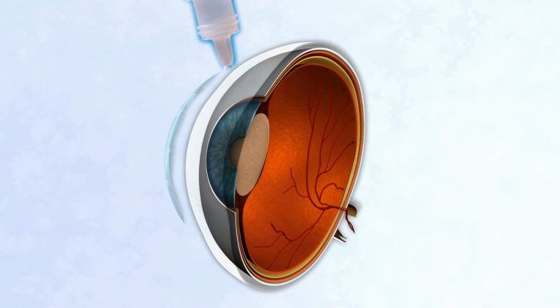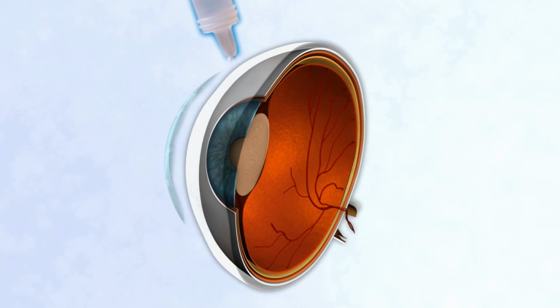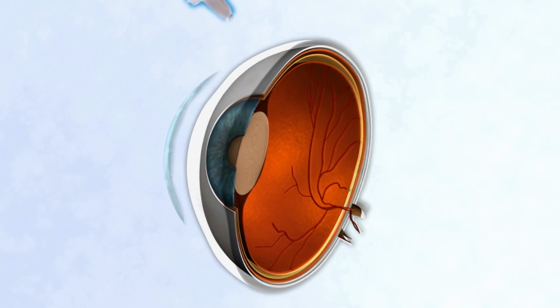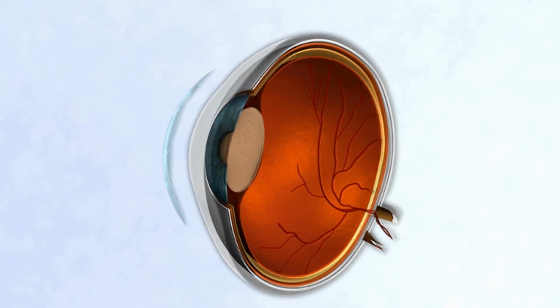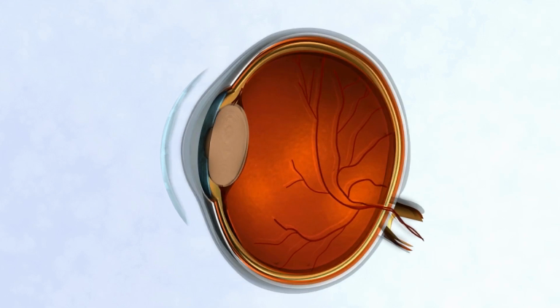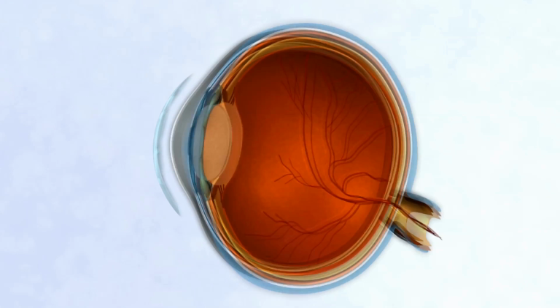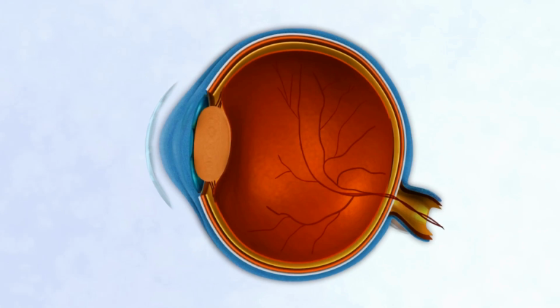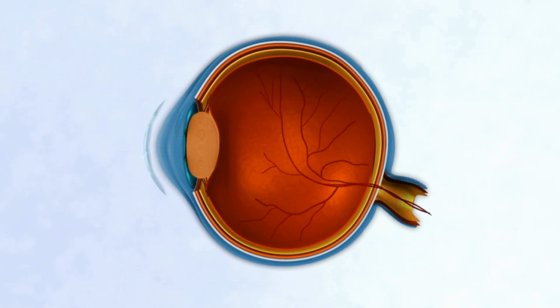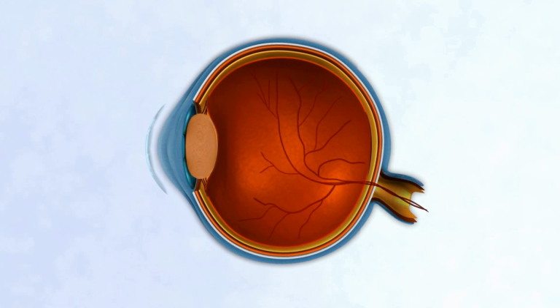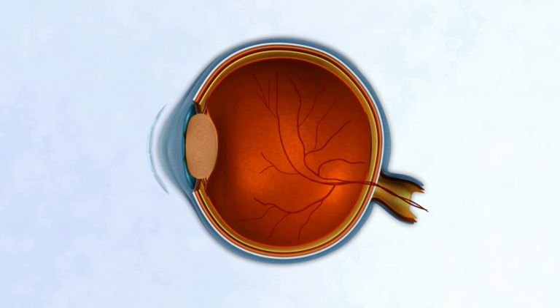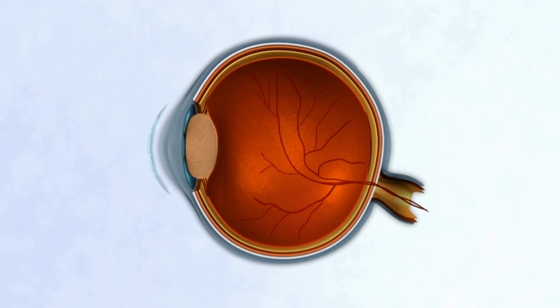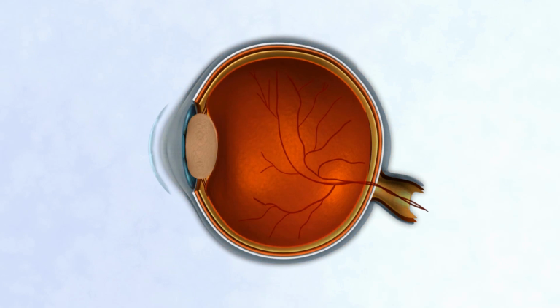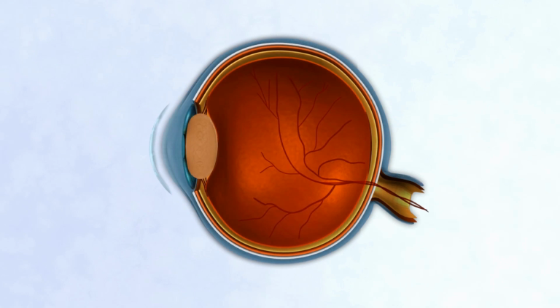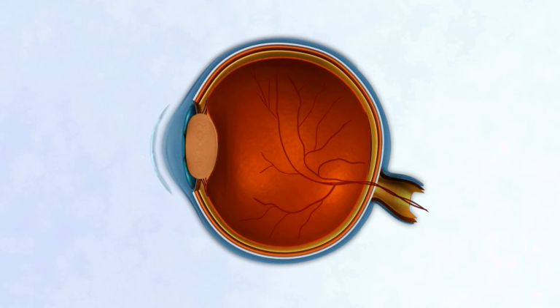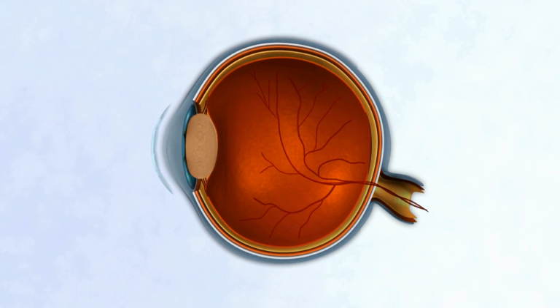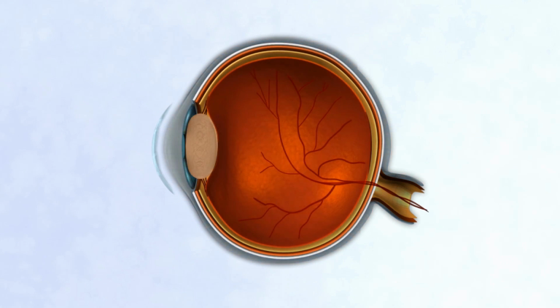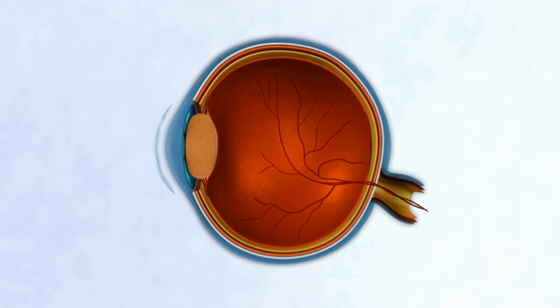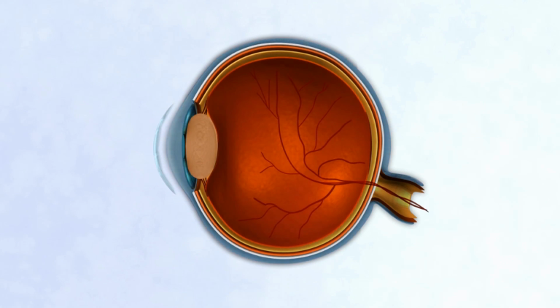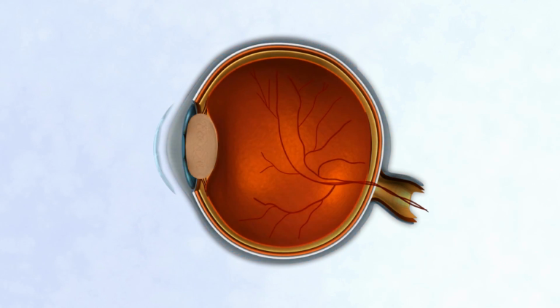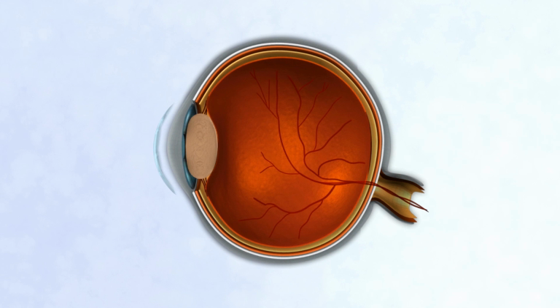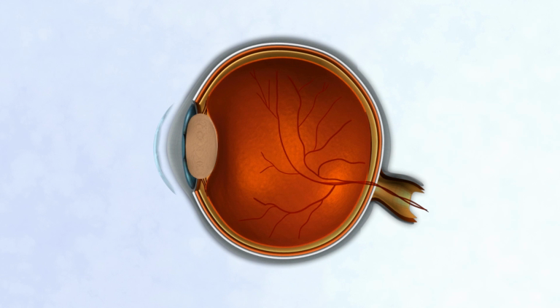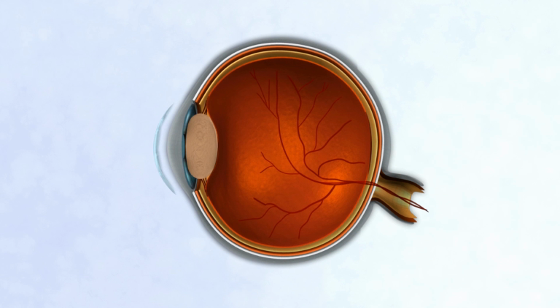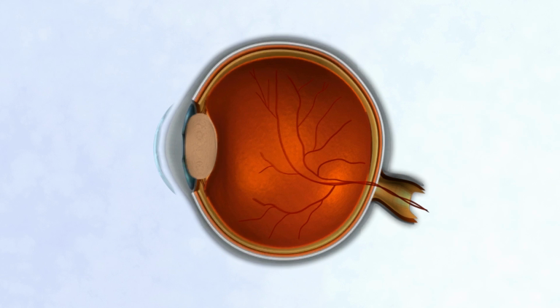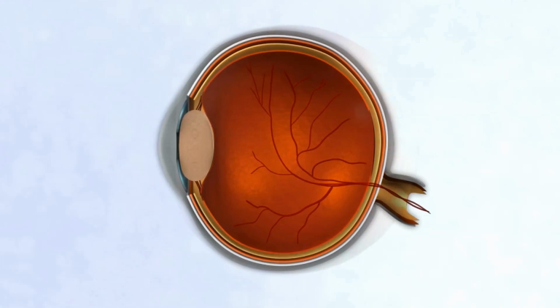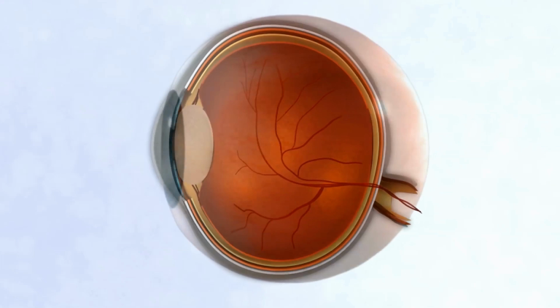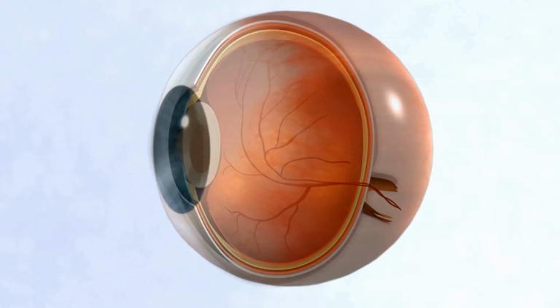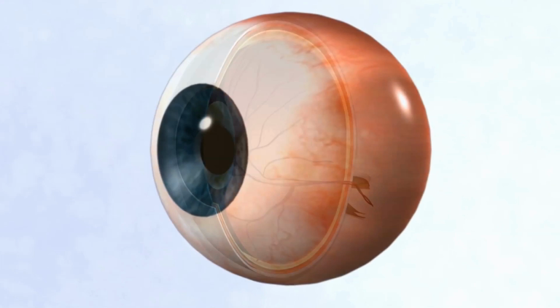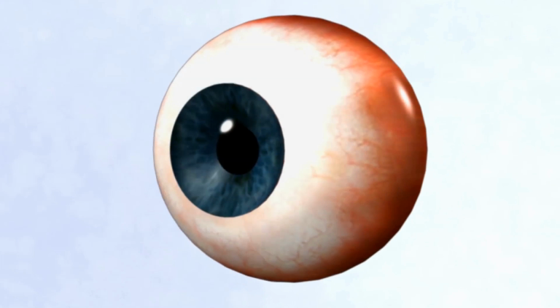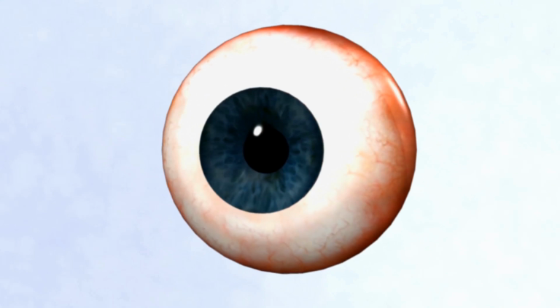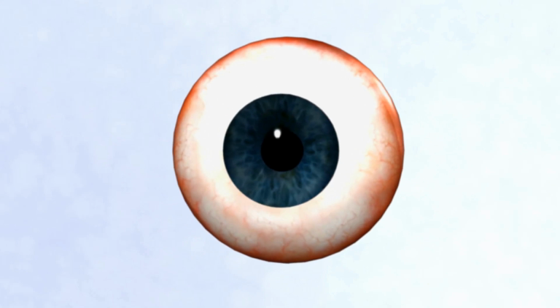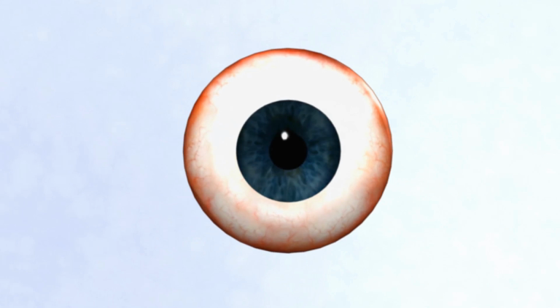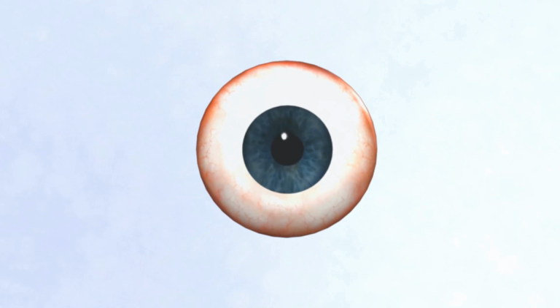The HyperCL reduces corneal thickness, relieves pain, and leaves a clear, smooth cornea.